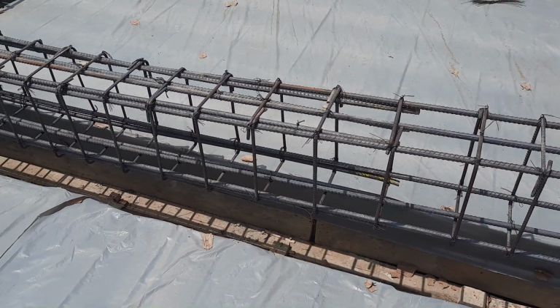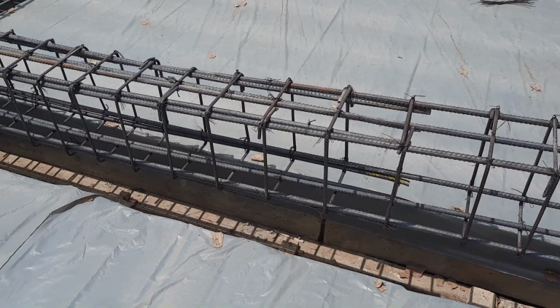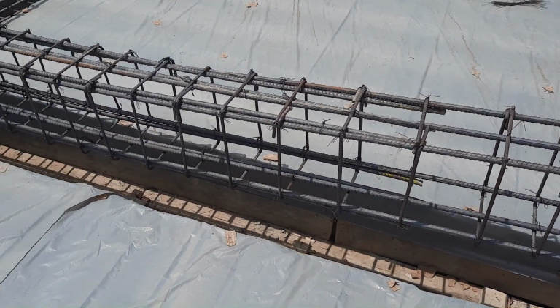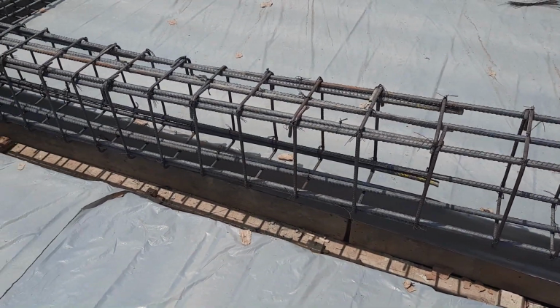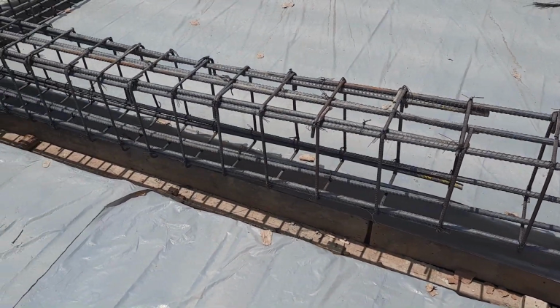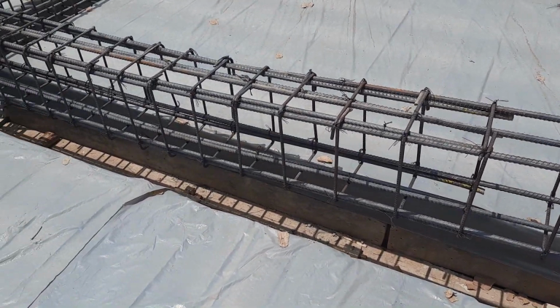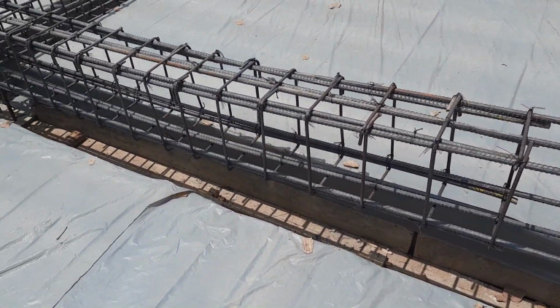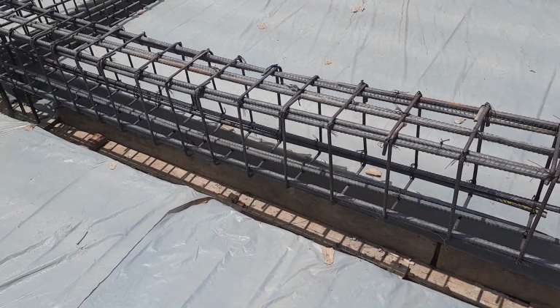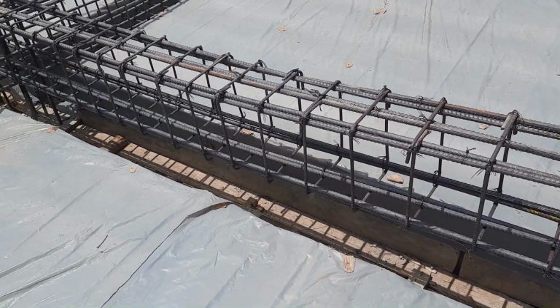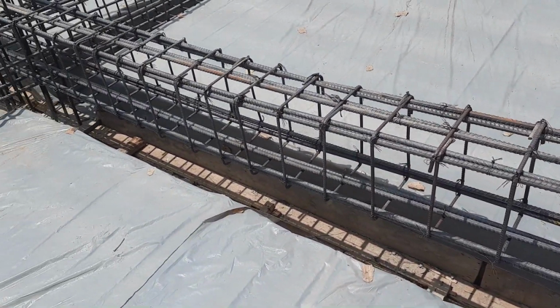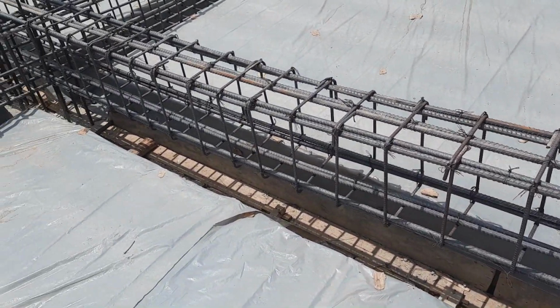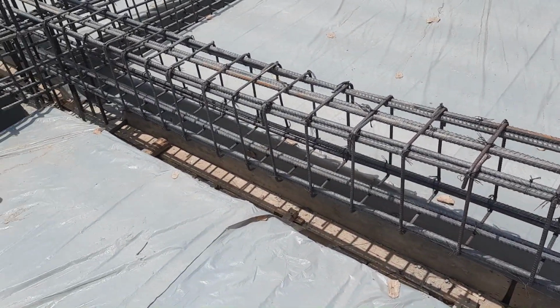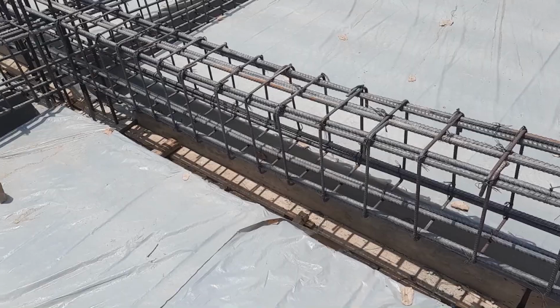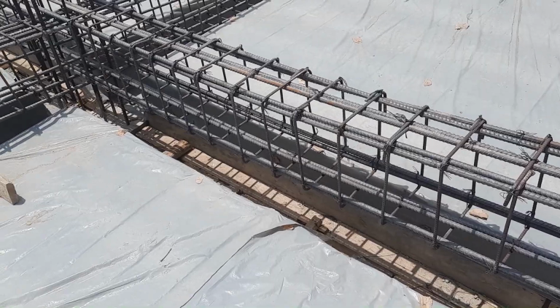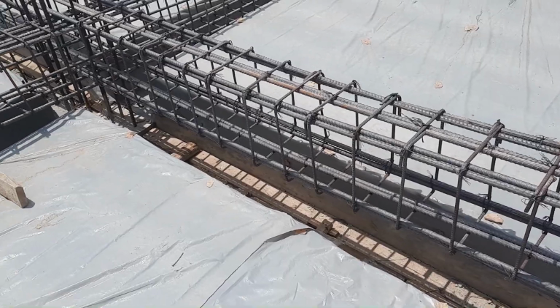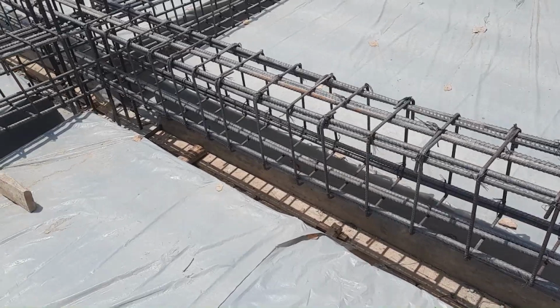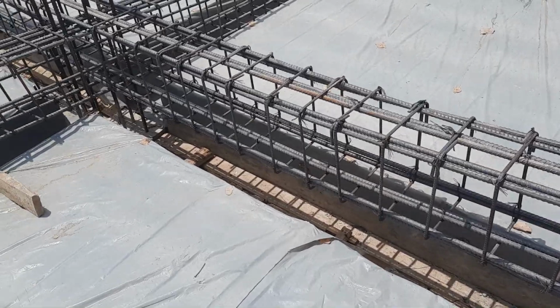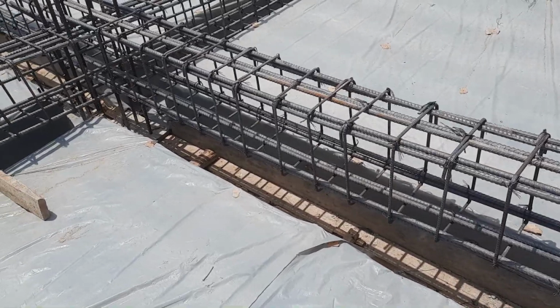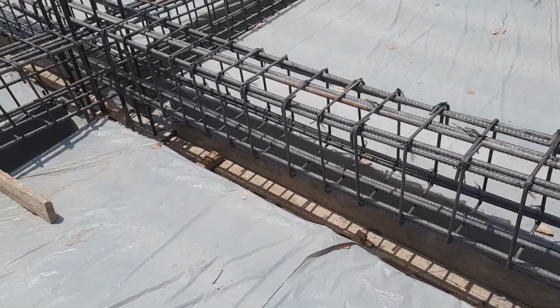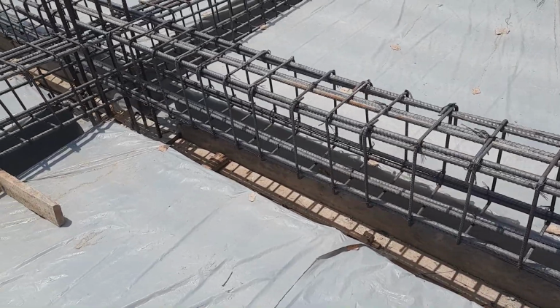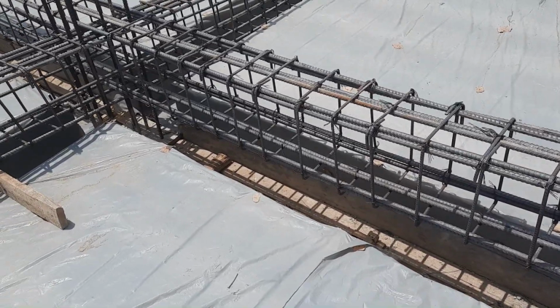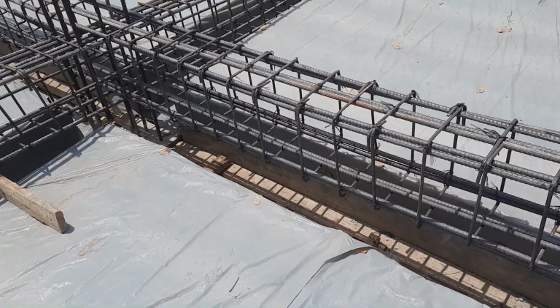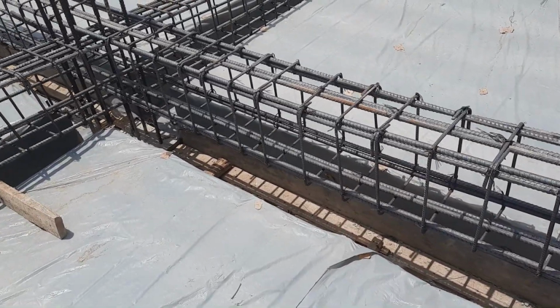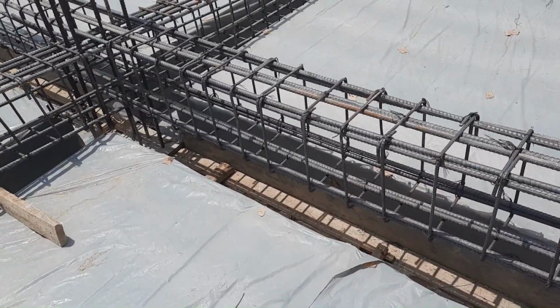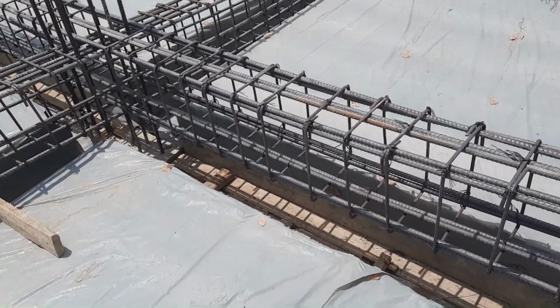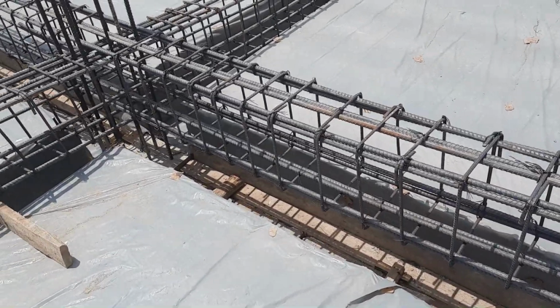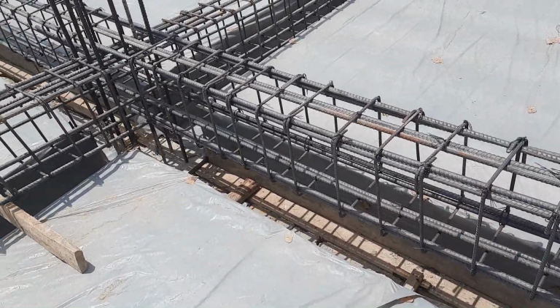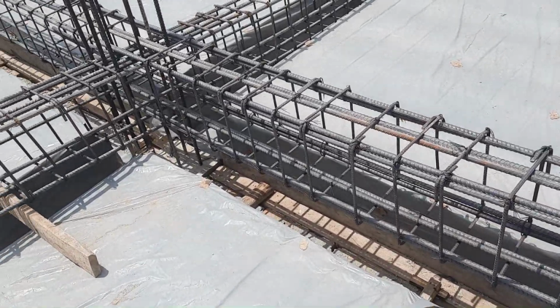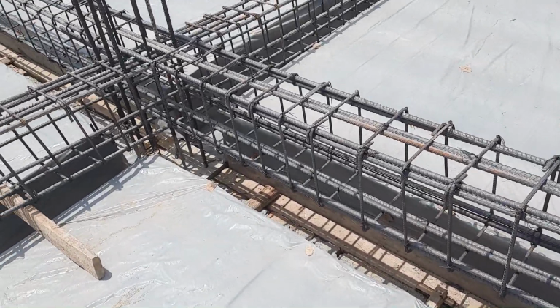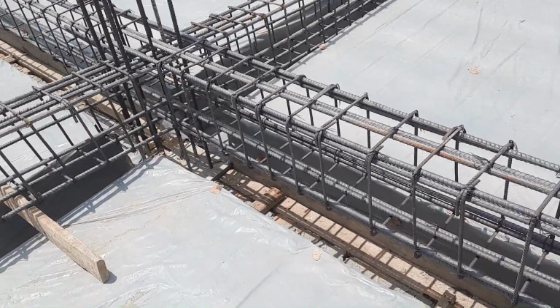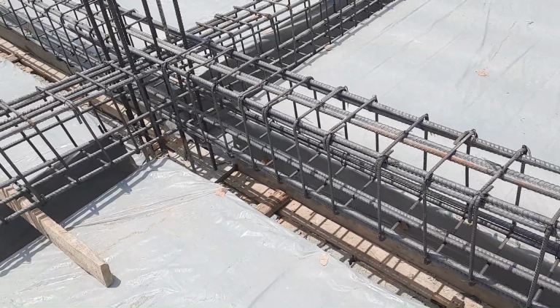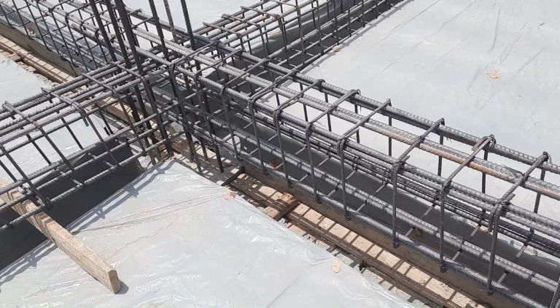You can see they provided the lapping length at the middle of the beam, which is also one of the big mistakes.